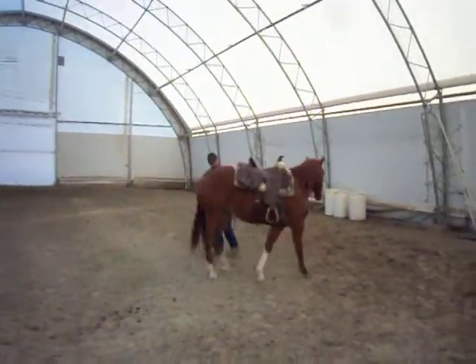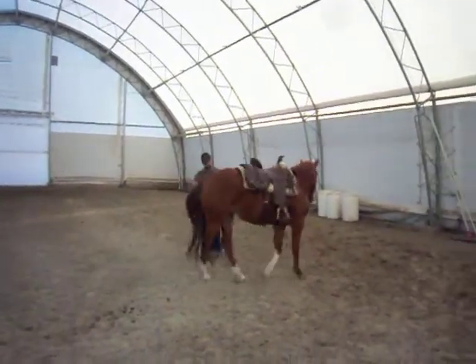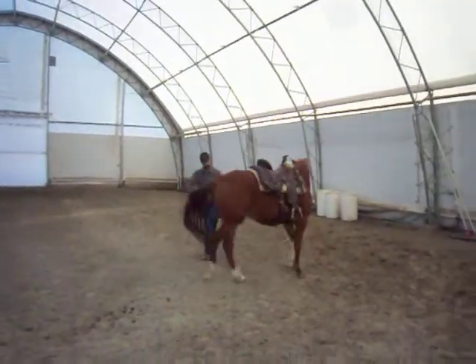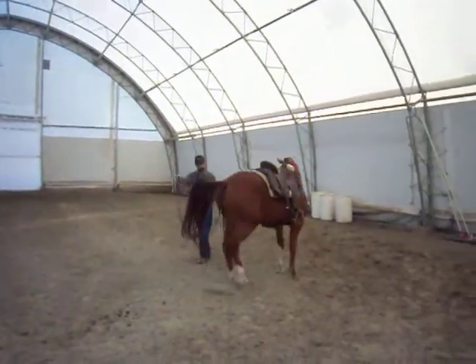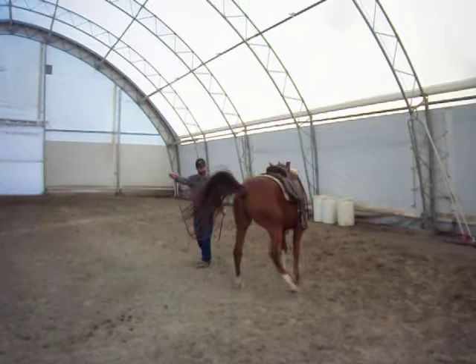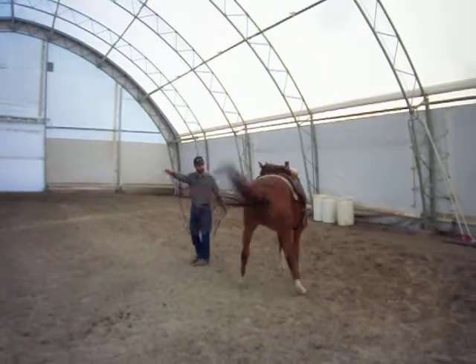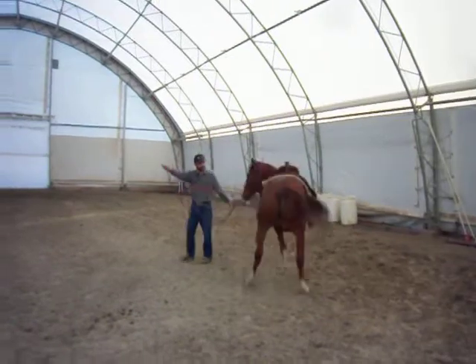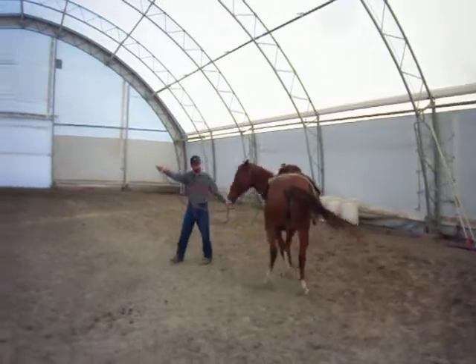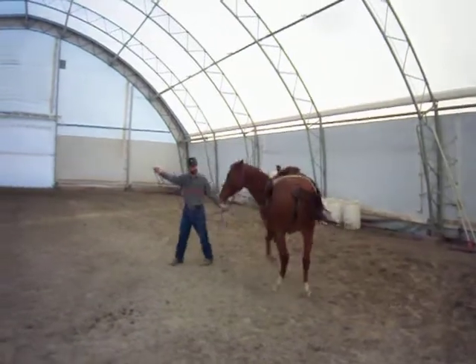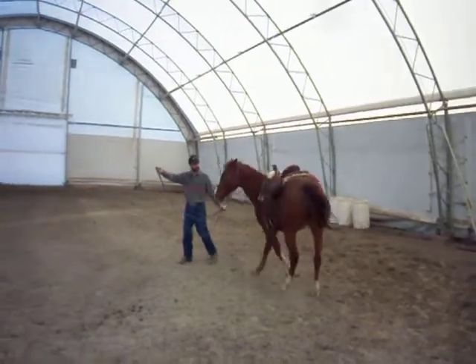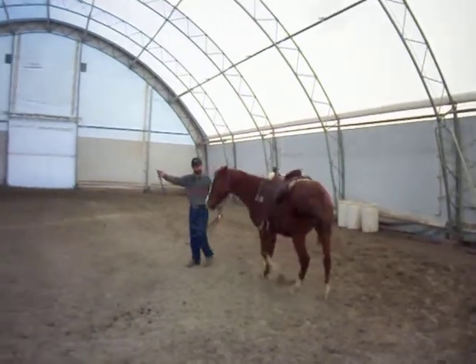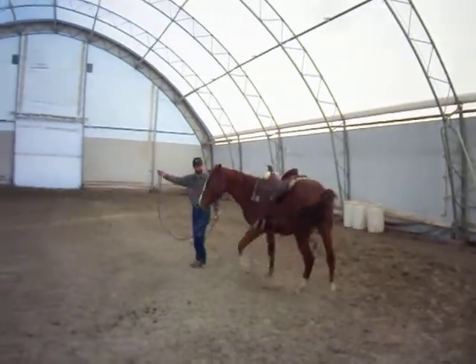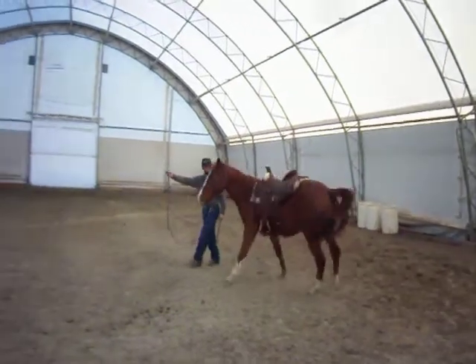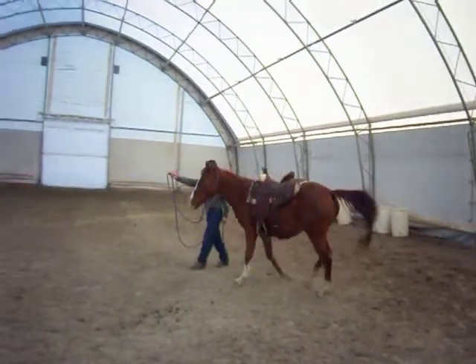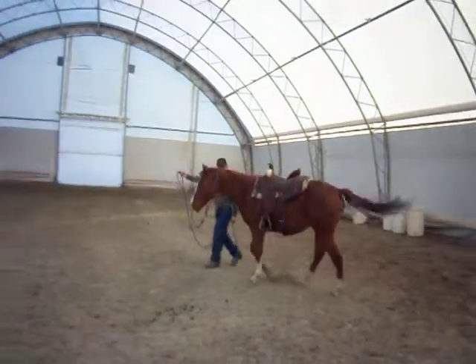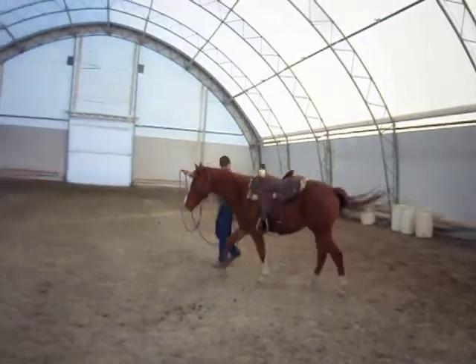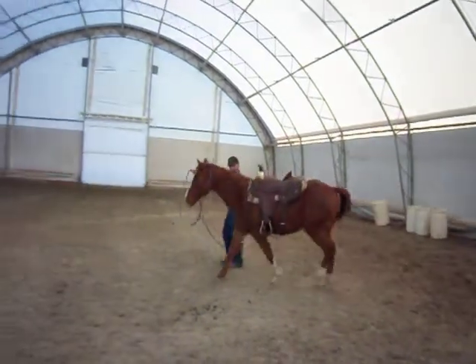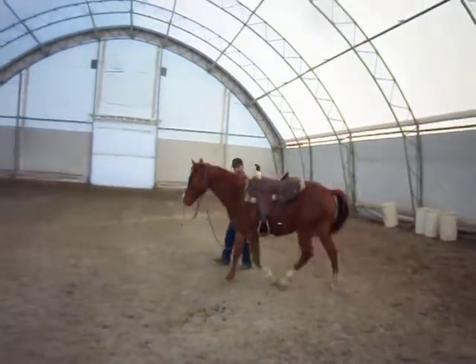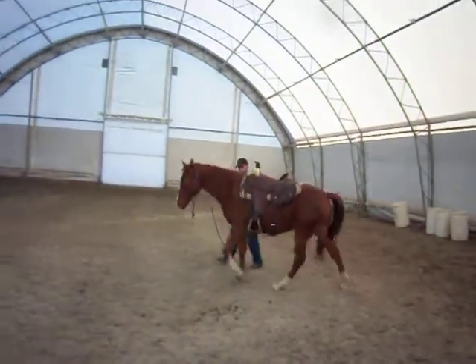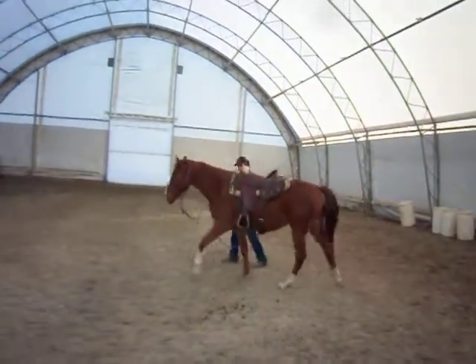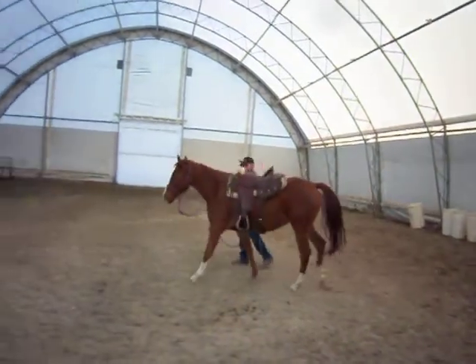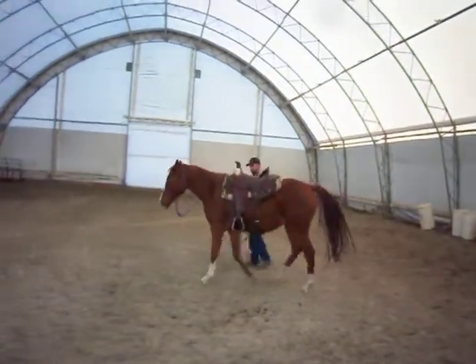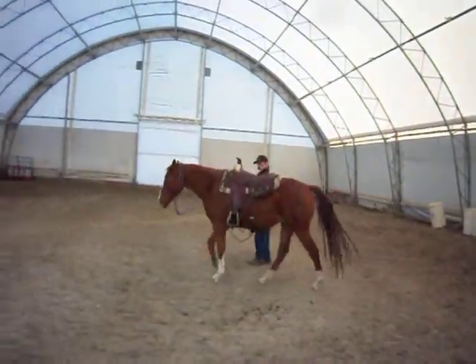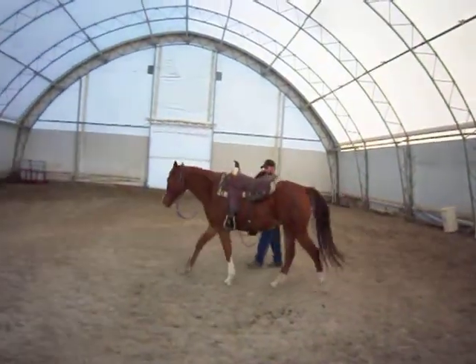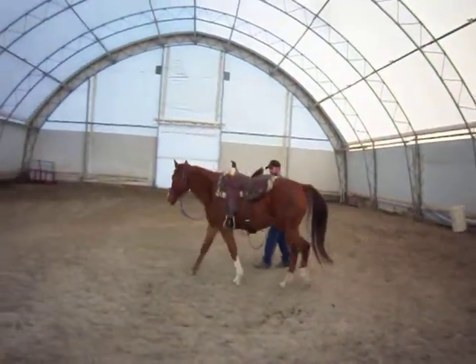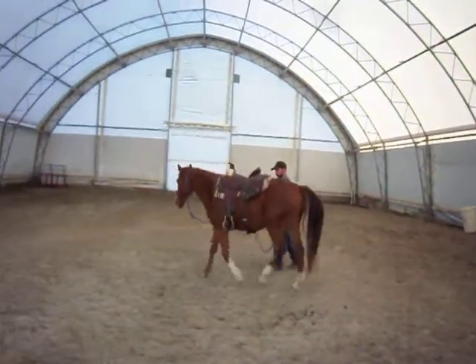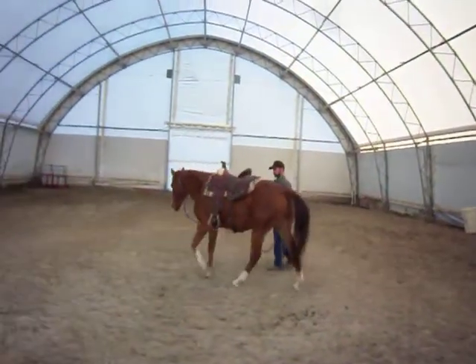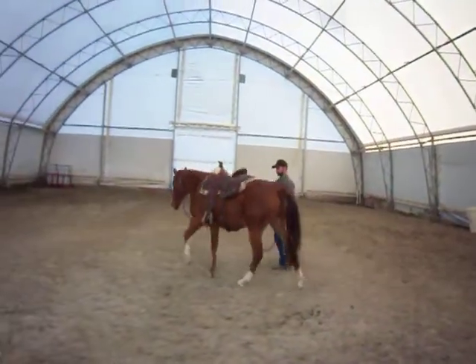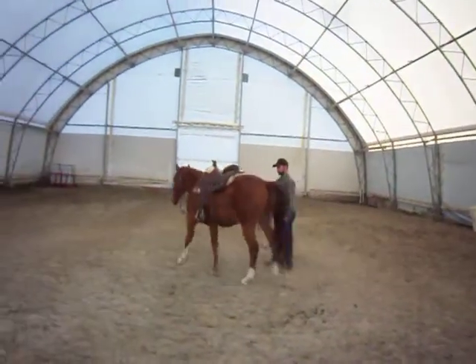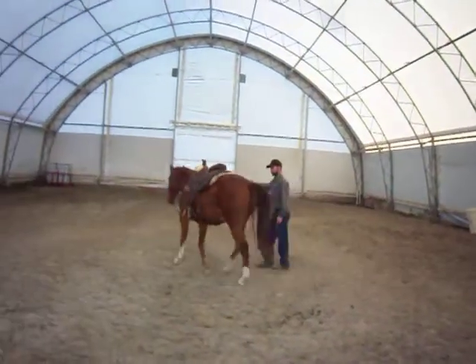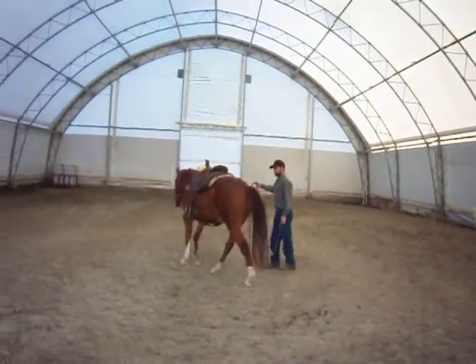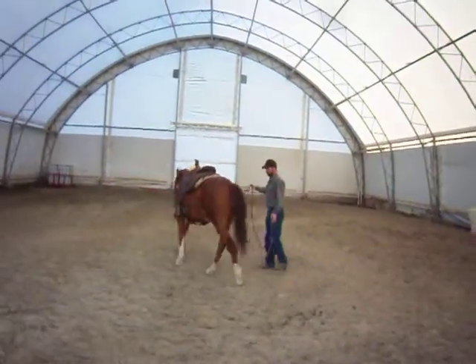Ask him to yield his hindquarters and point, just doing little half circles — kind of what this is called.